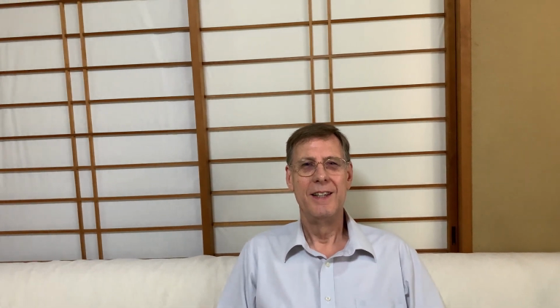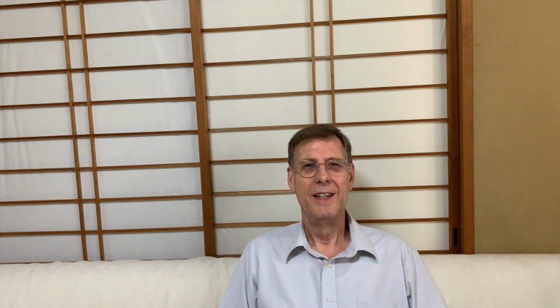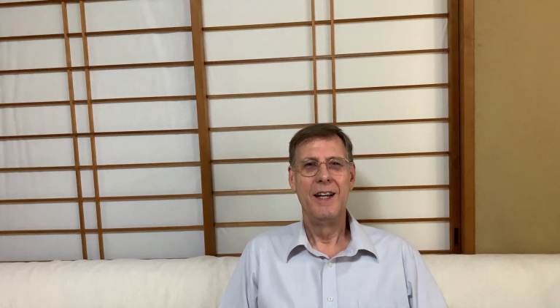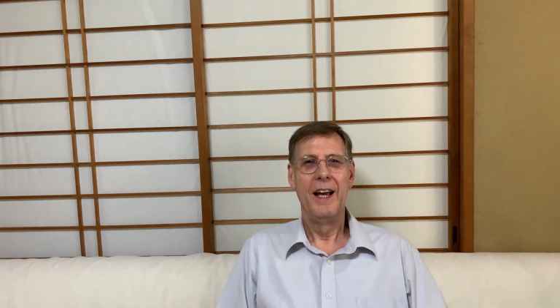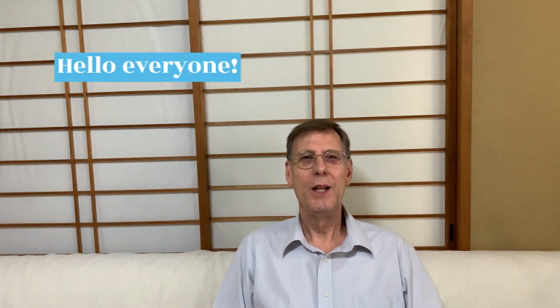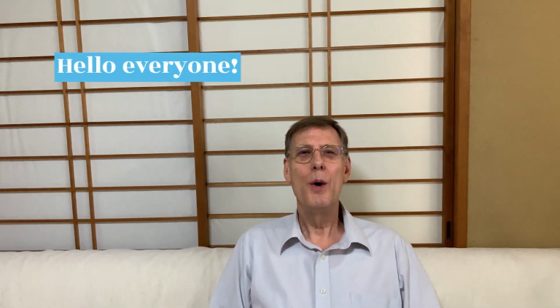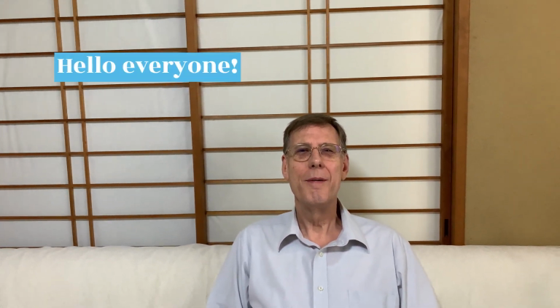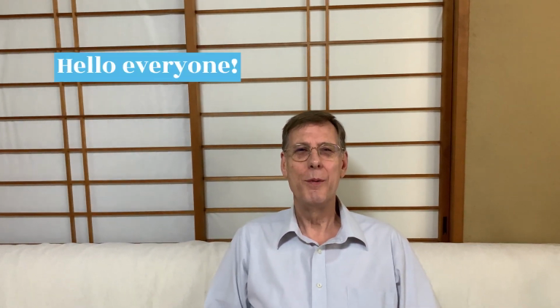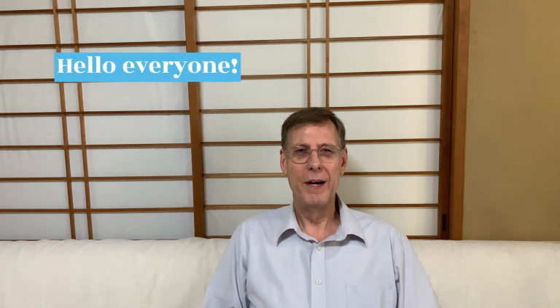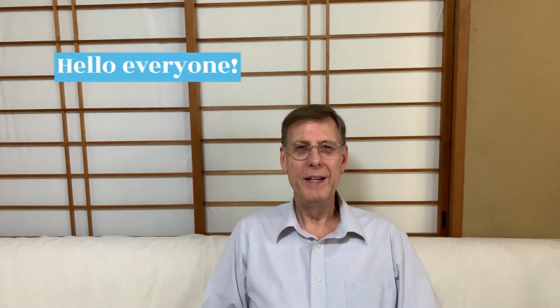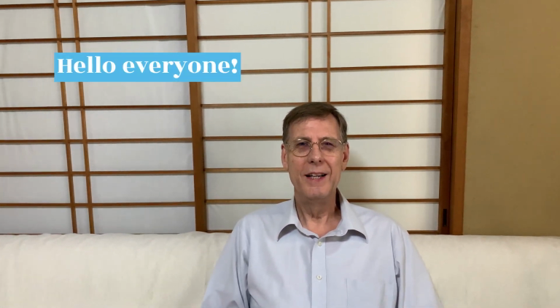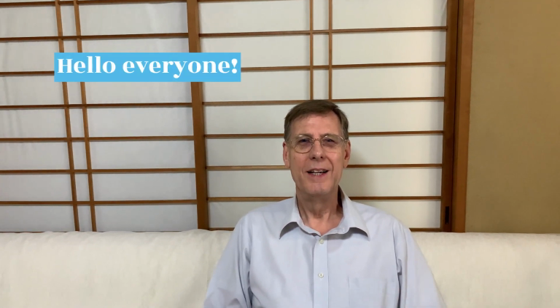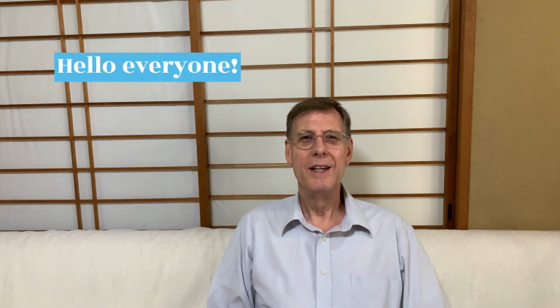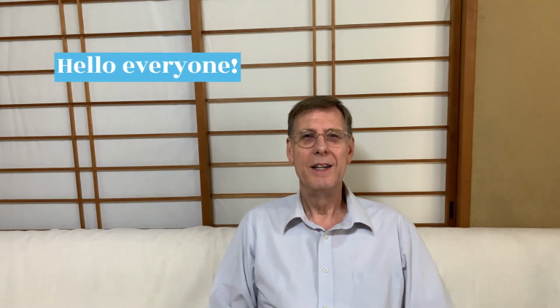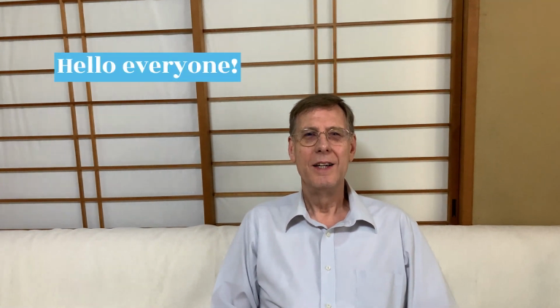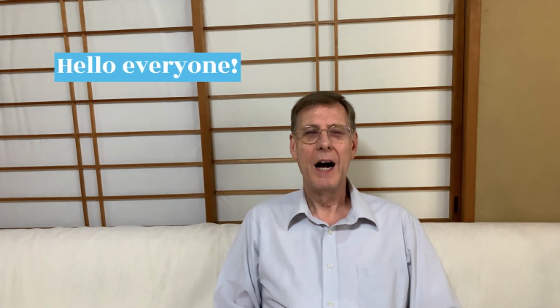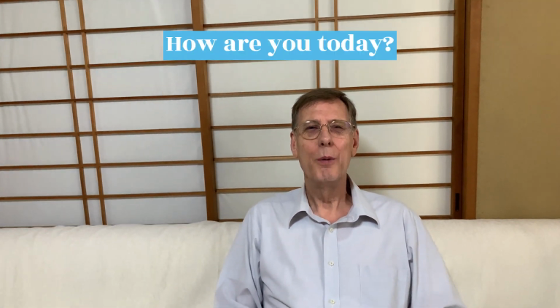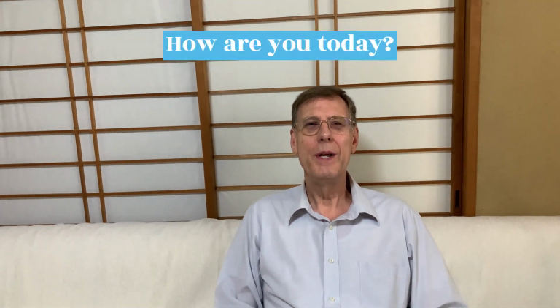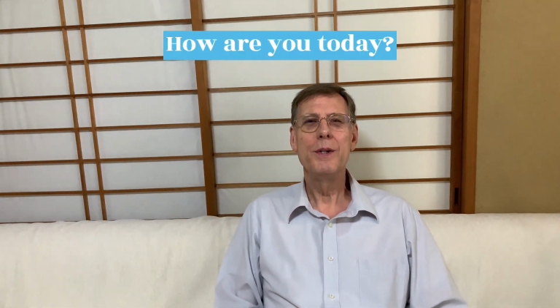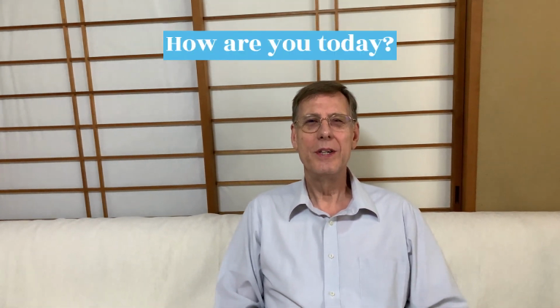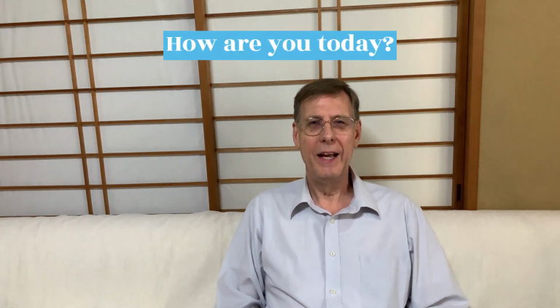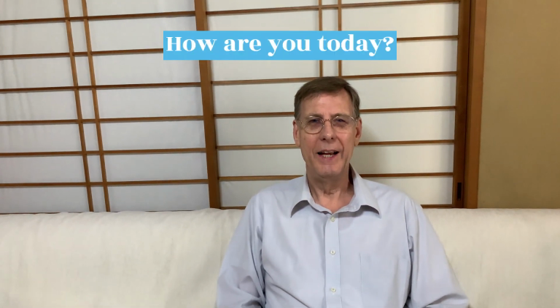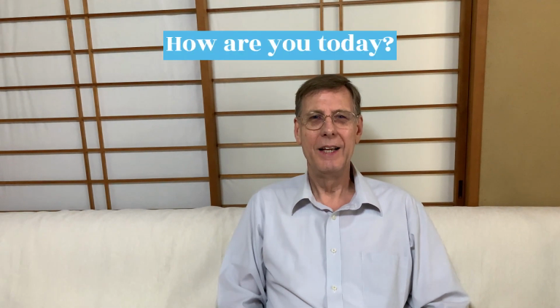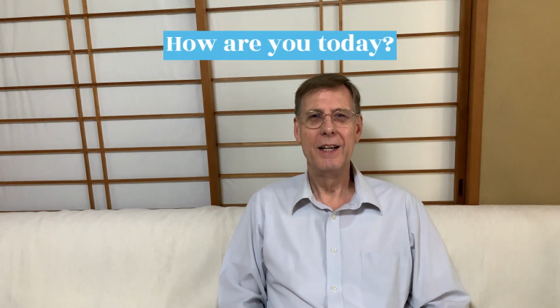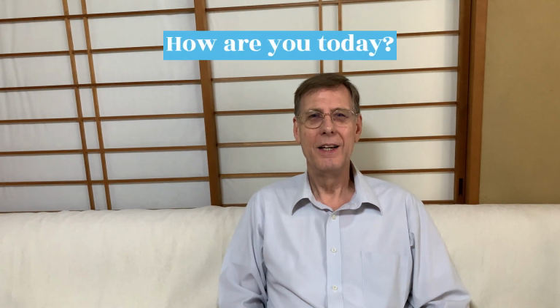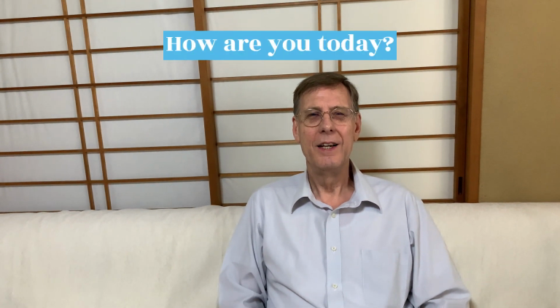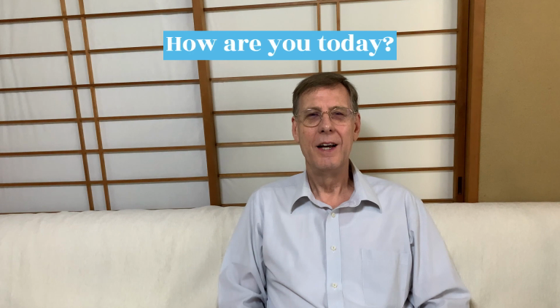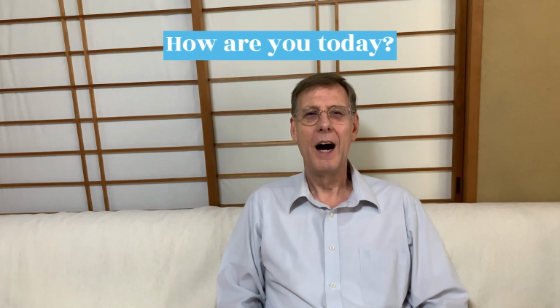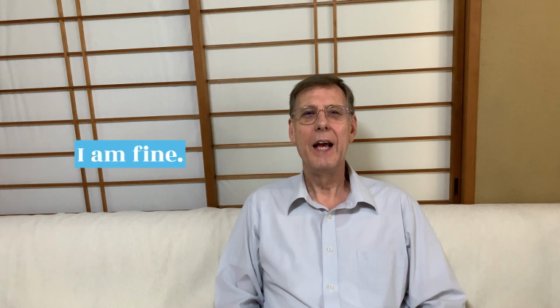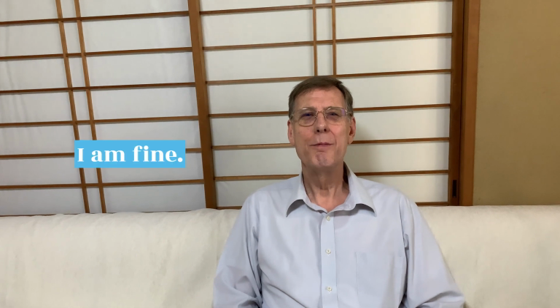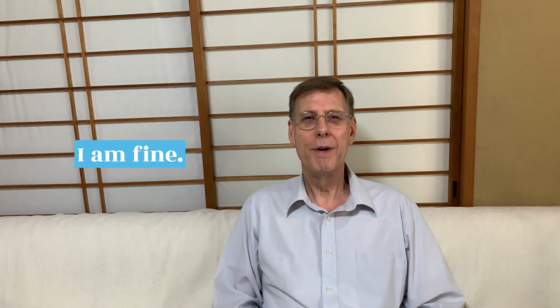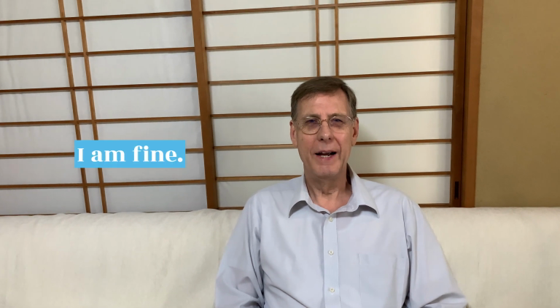Hello, everyone. How are you today? I am fine.